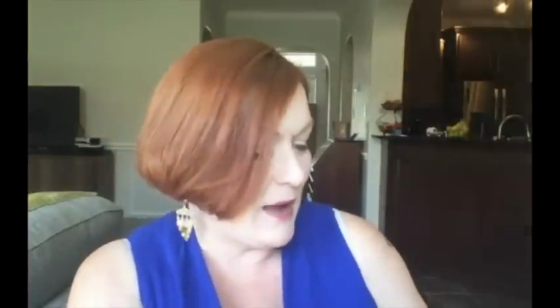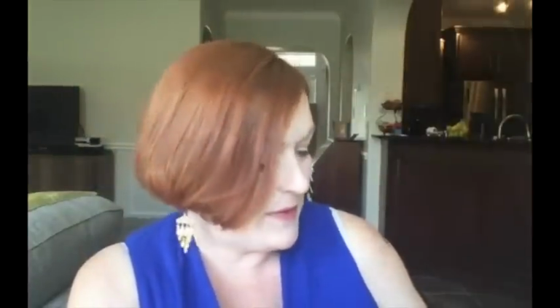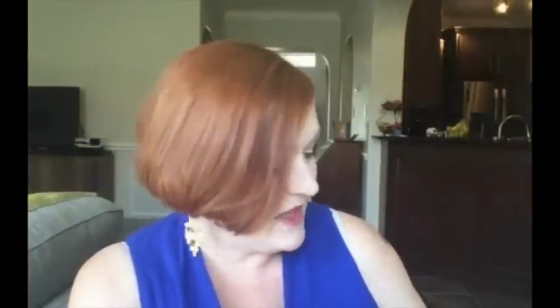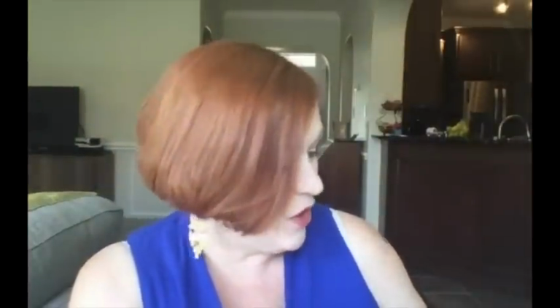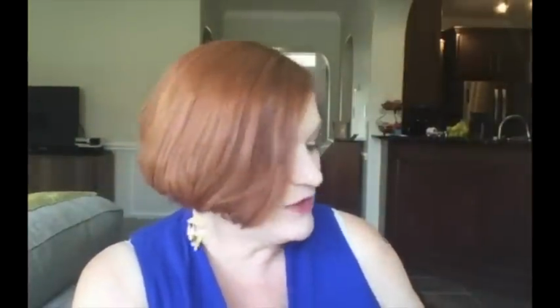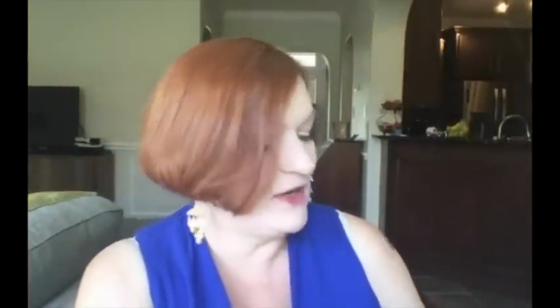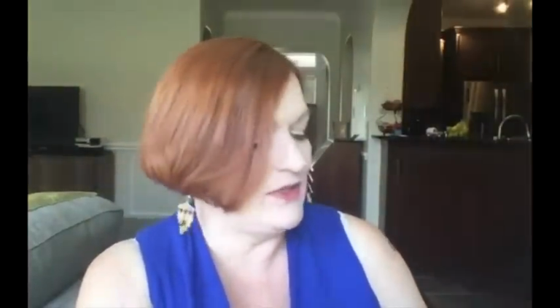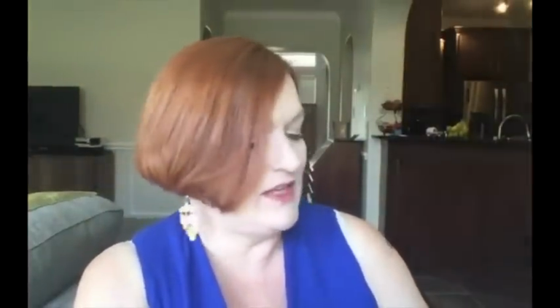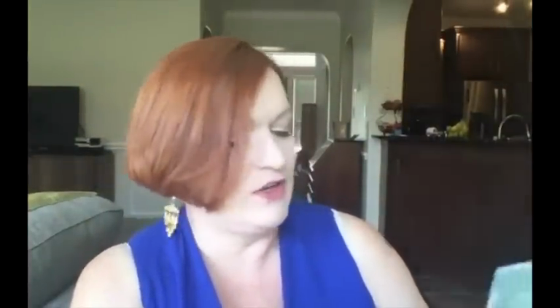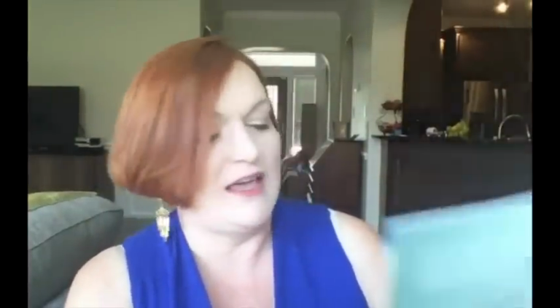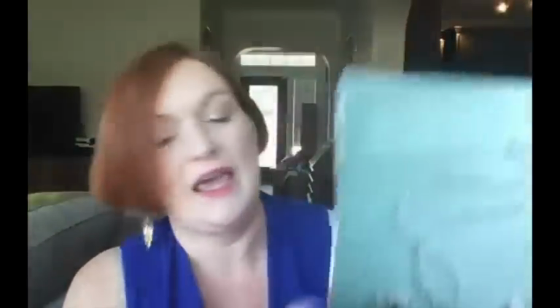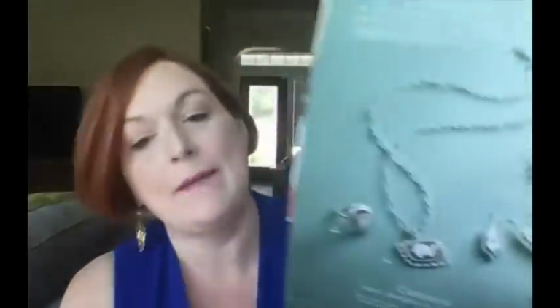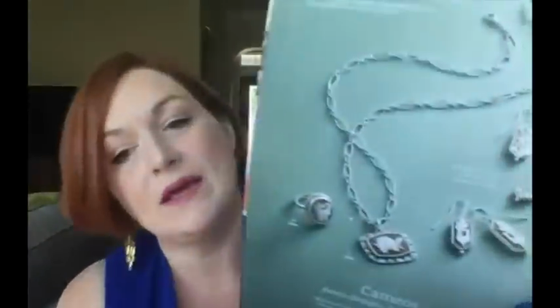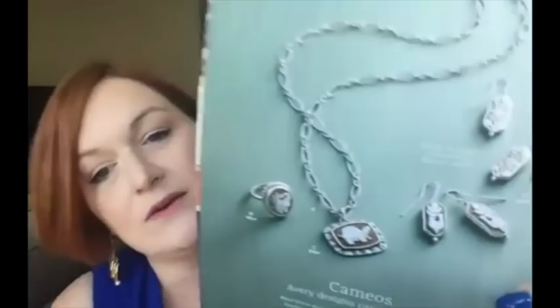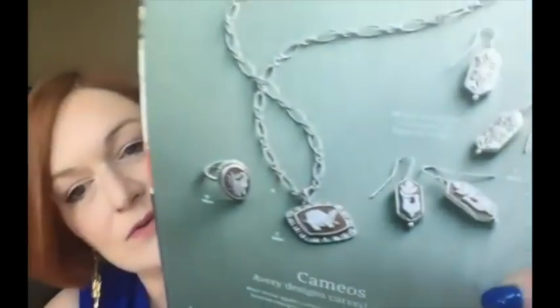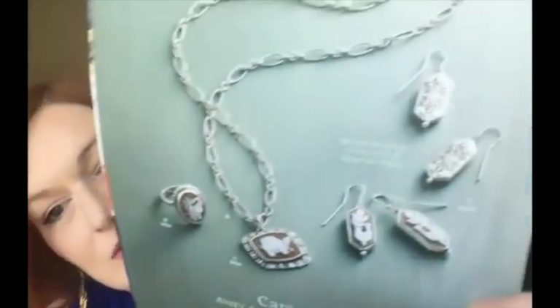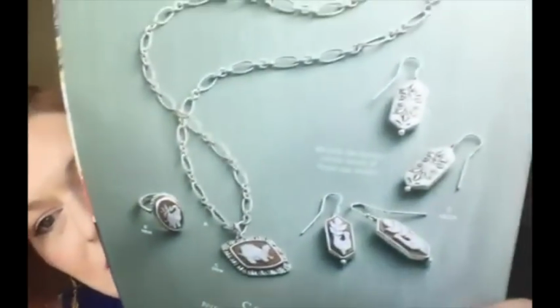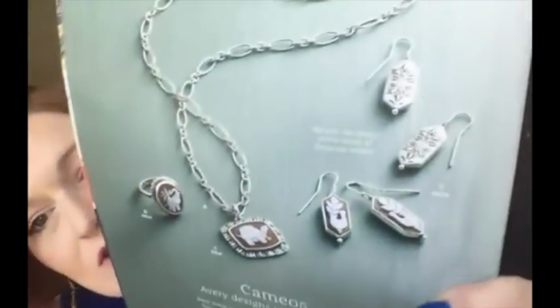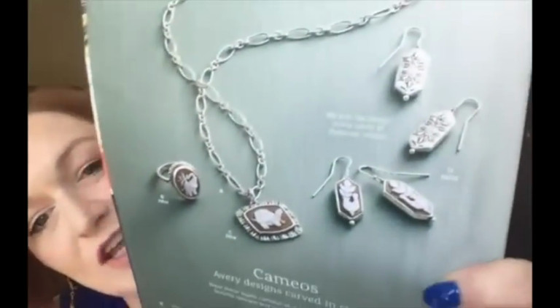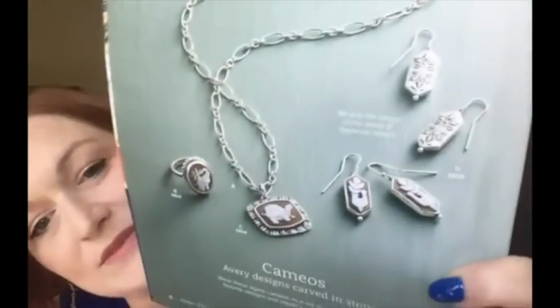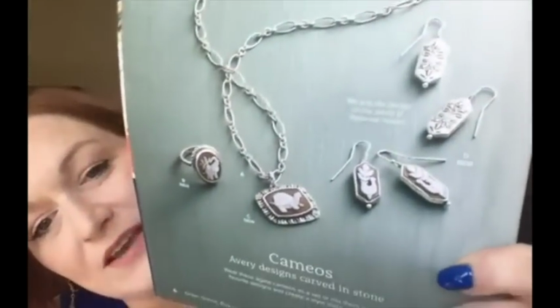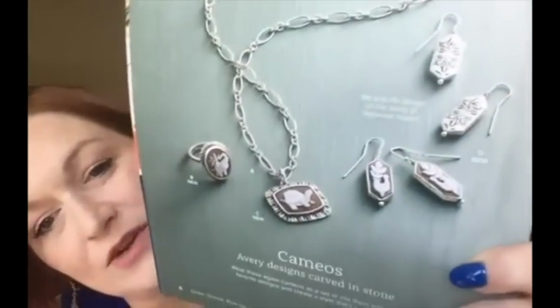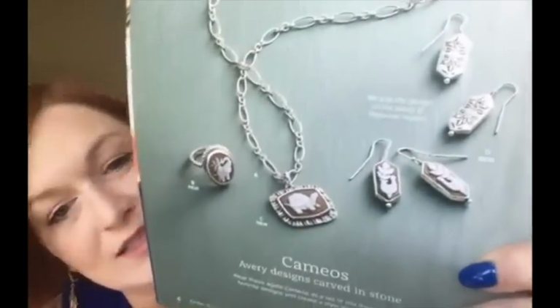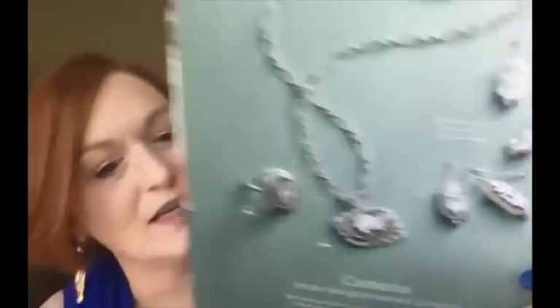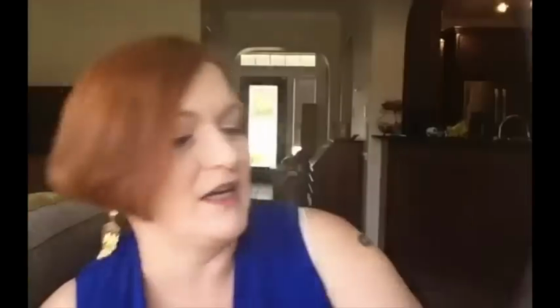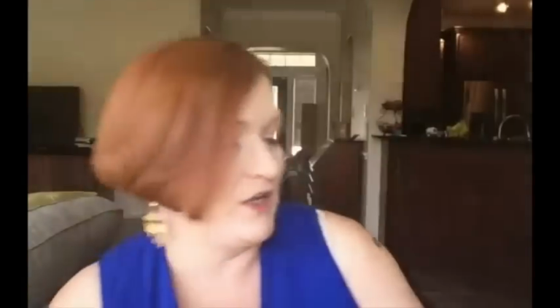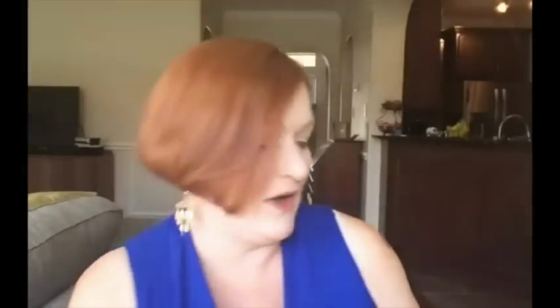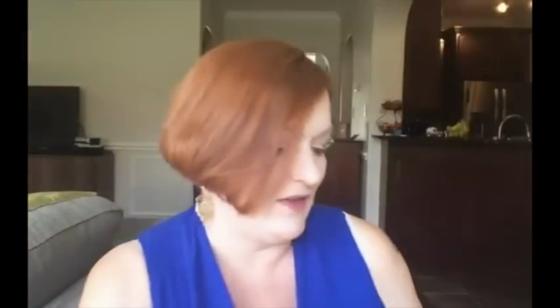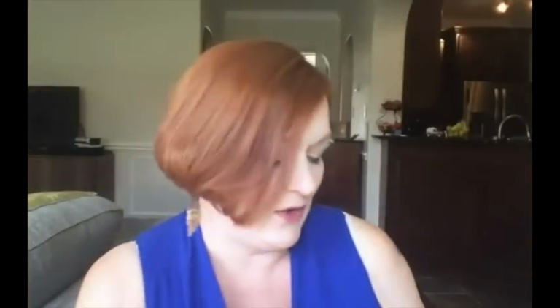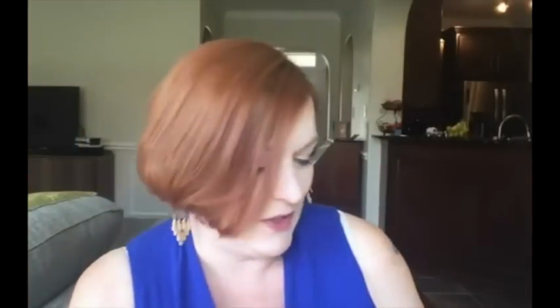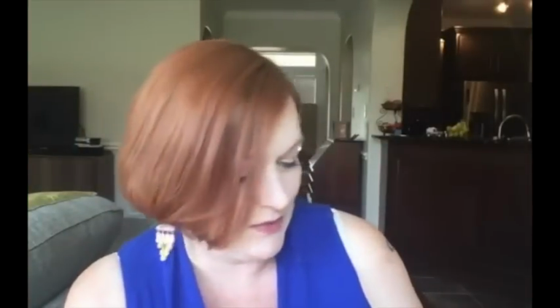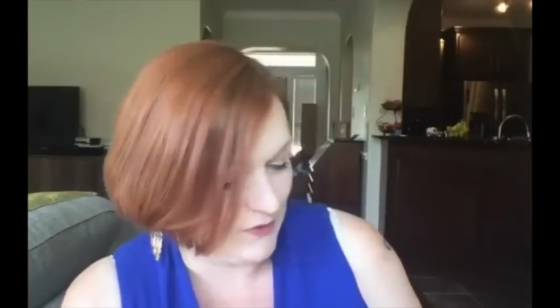I also noticed cameos on James Avery - that's kind of new. I haven't noticed those before.